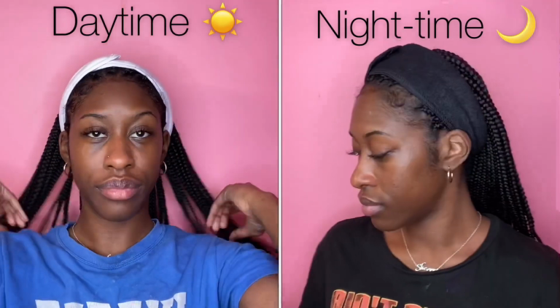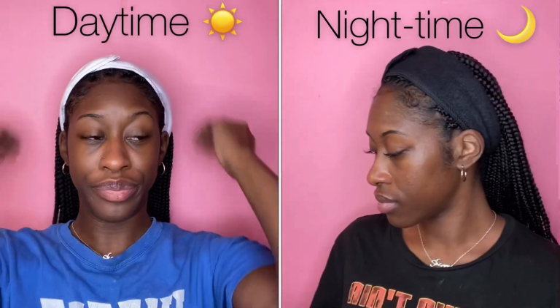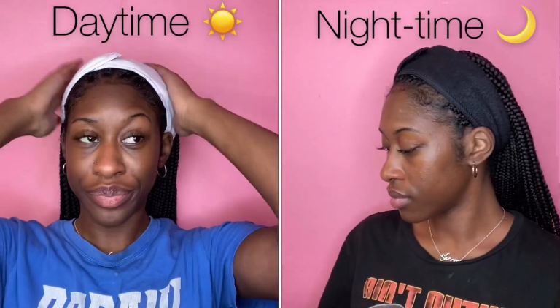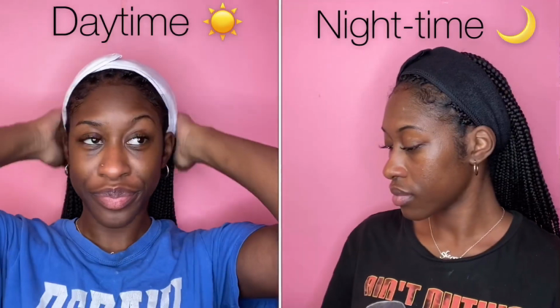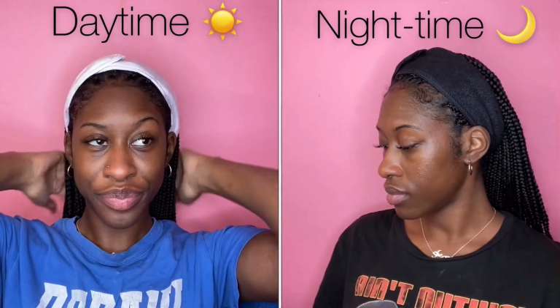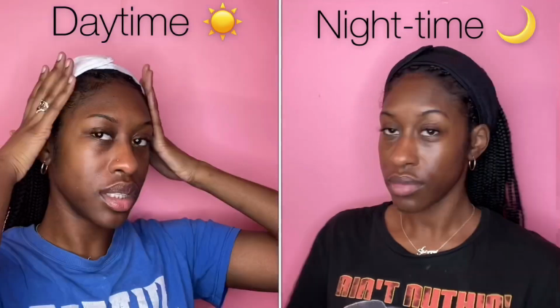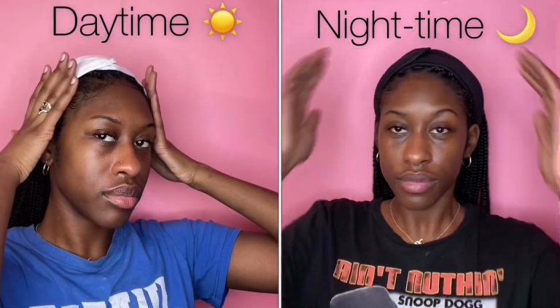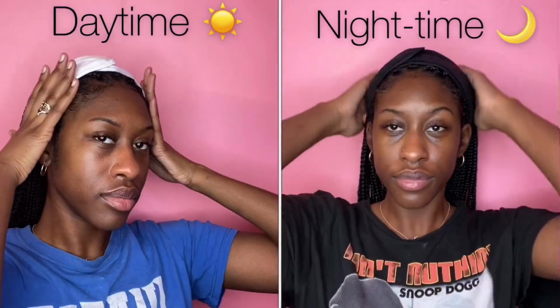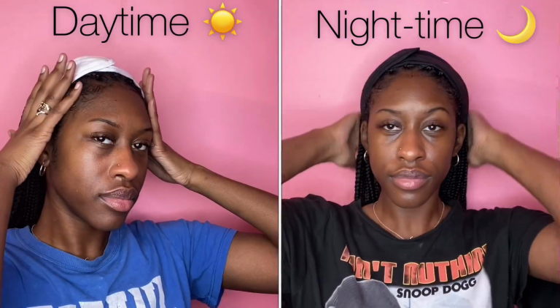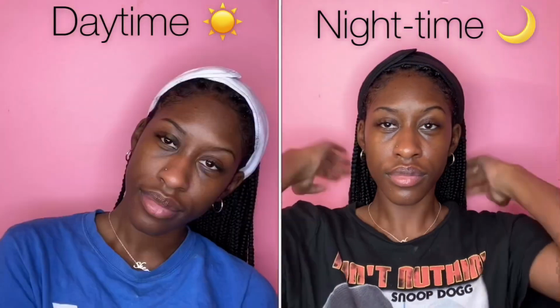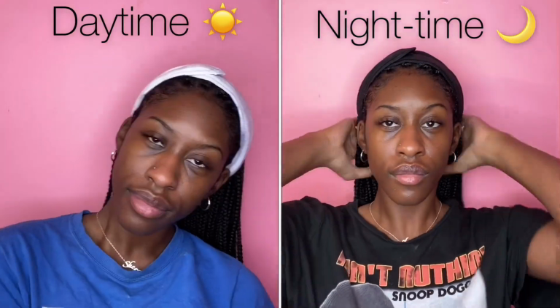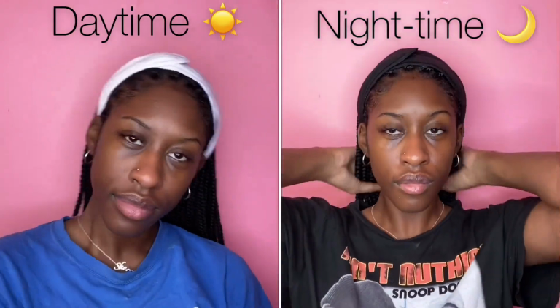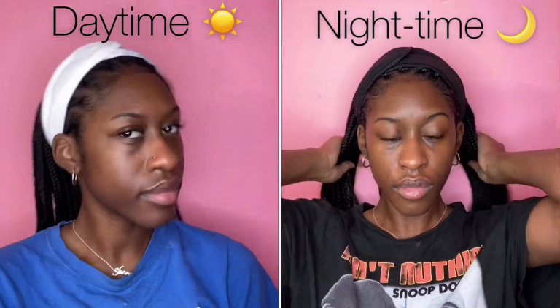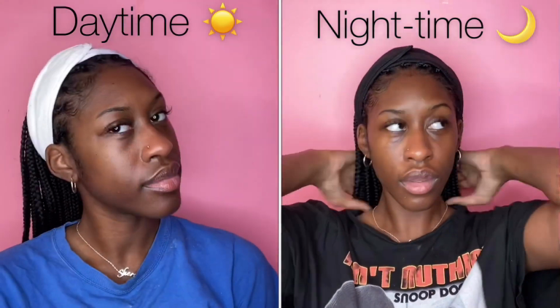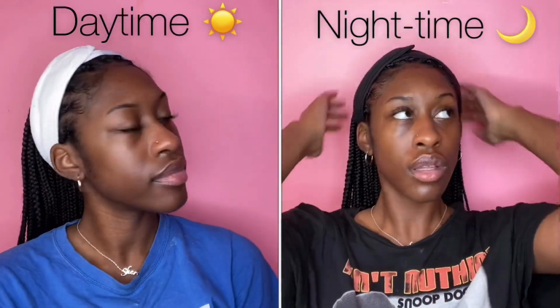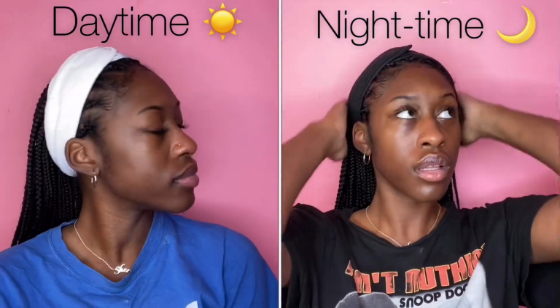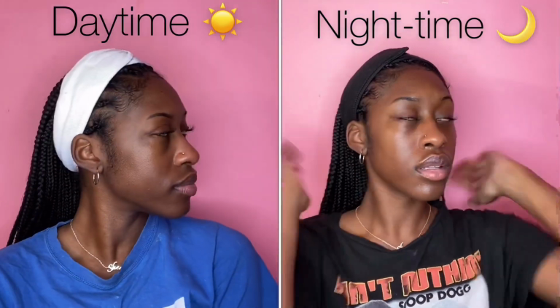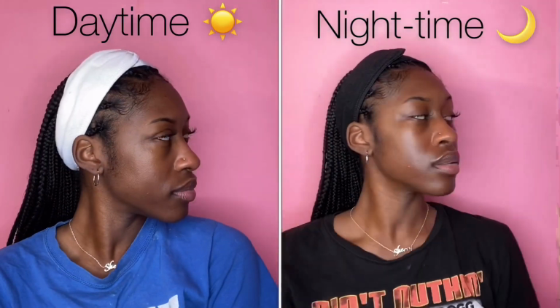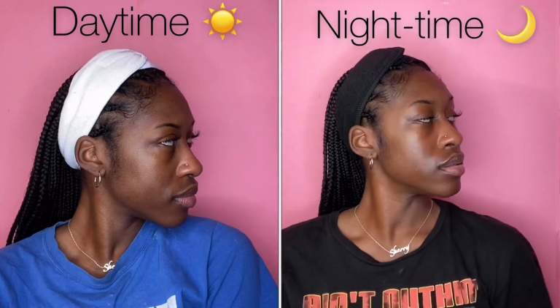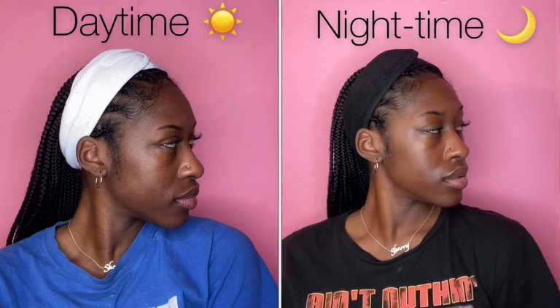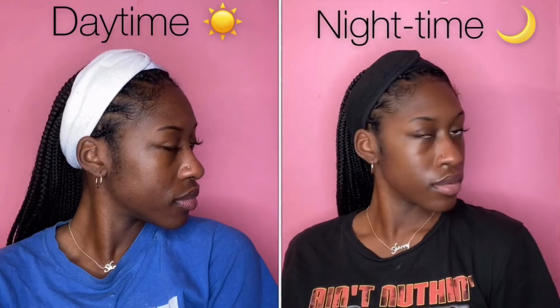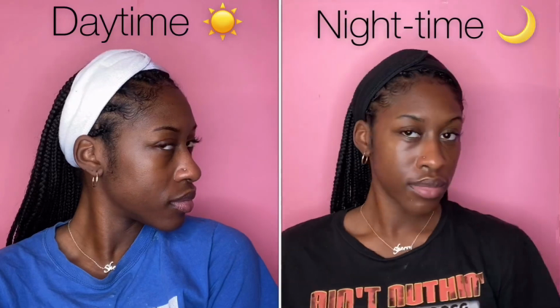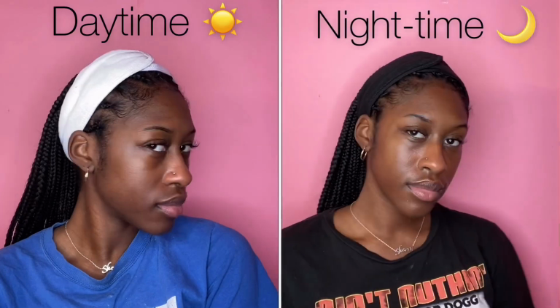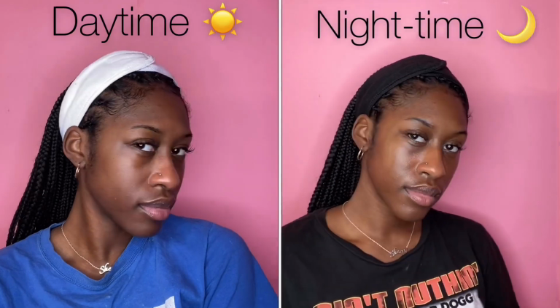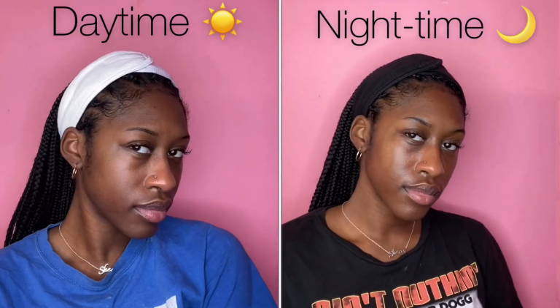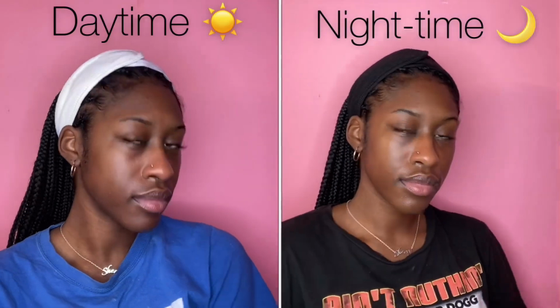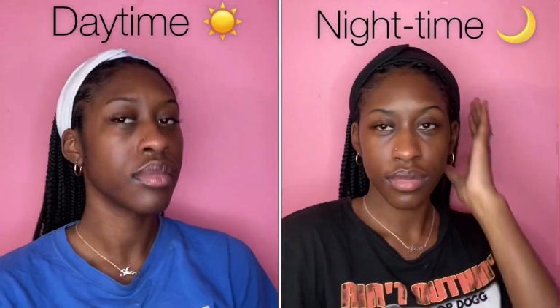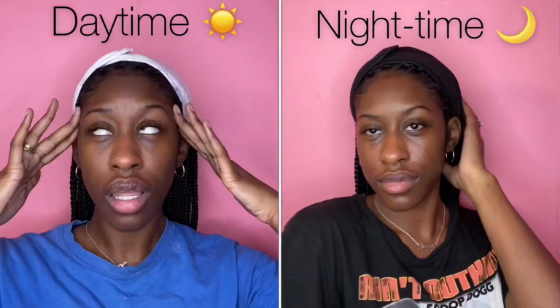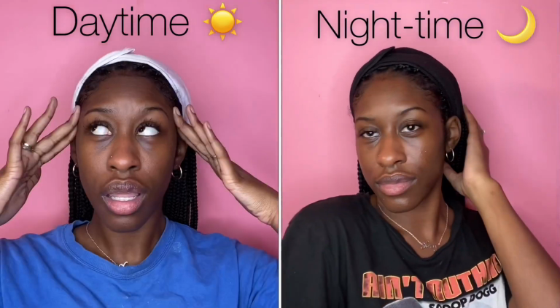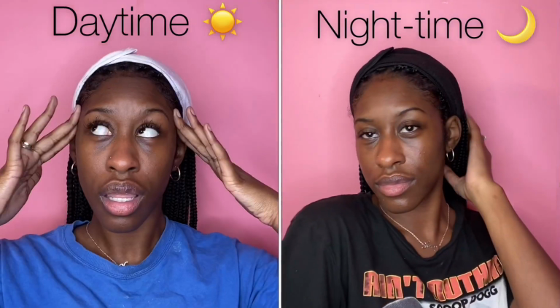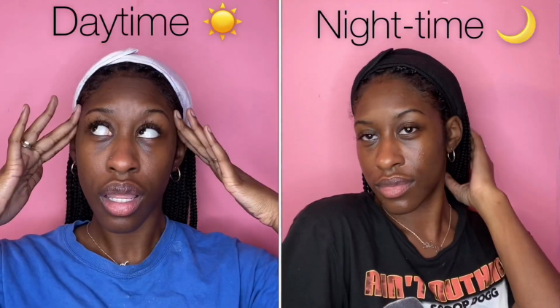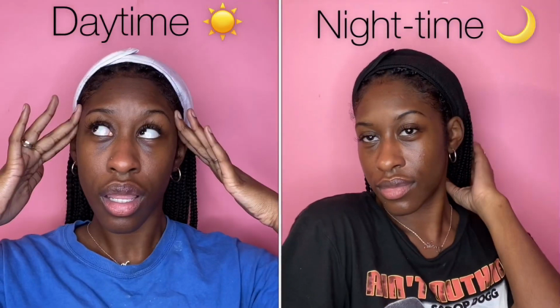And that's how I keep my face hydrated in cold weather. Make sure you drink water, and thank you guys so much for watching. Peace.